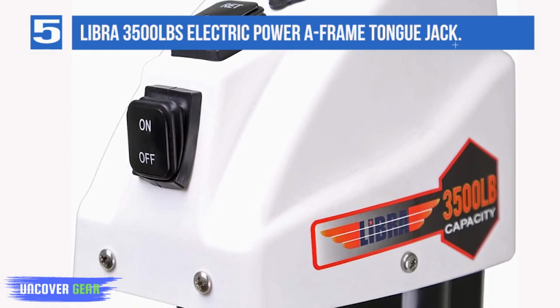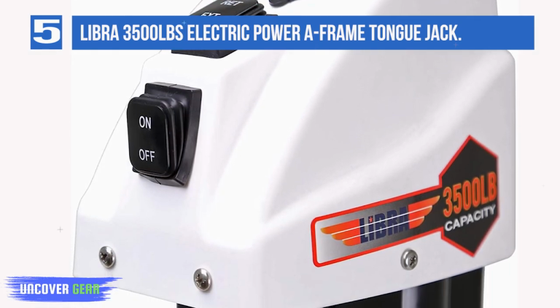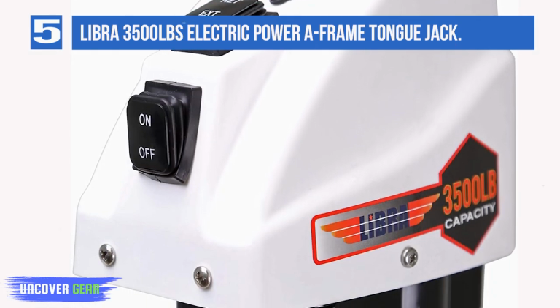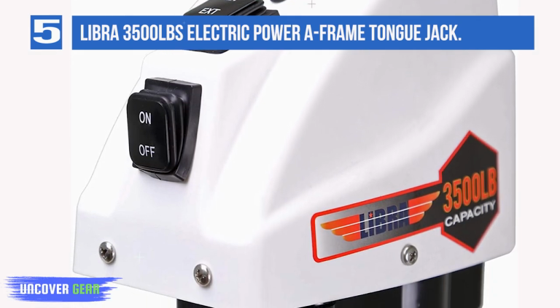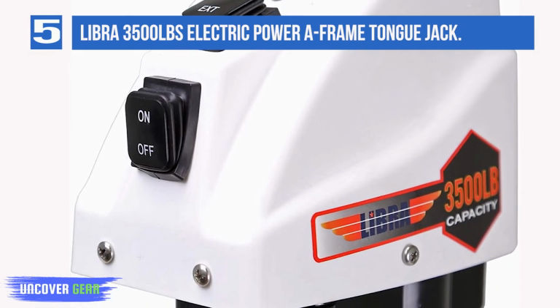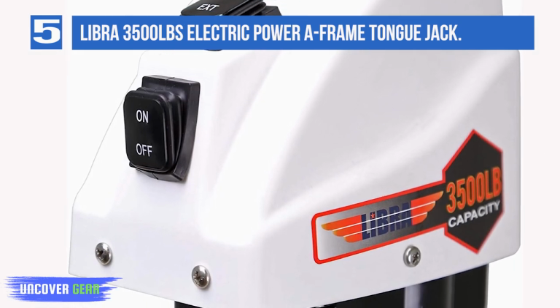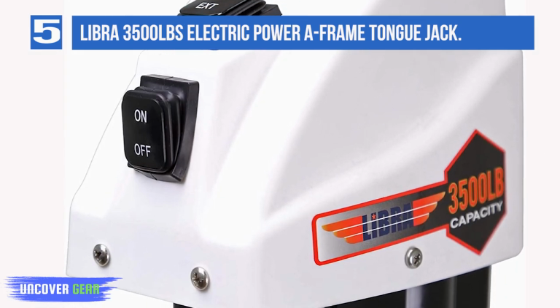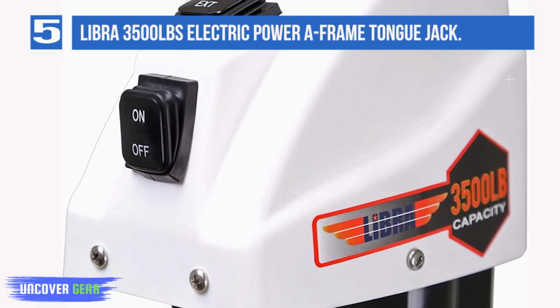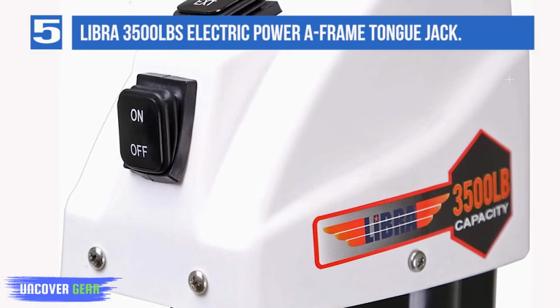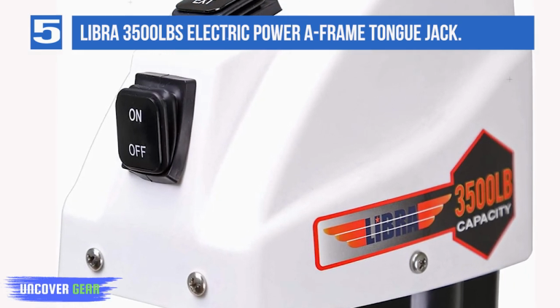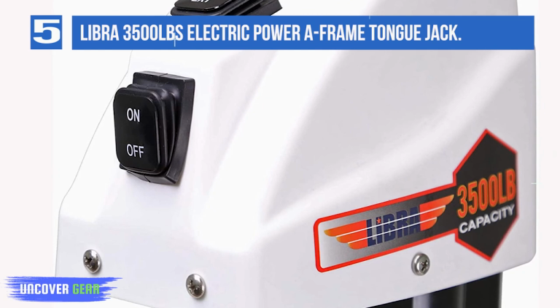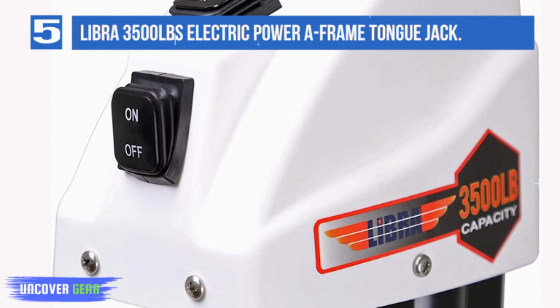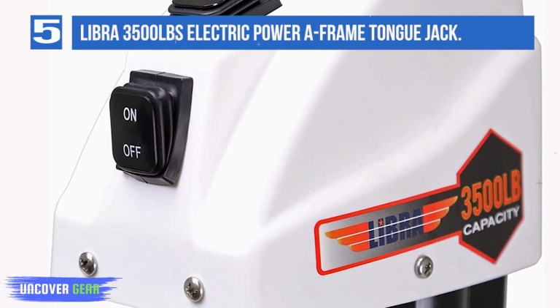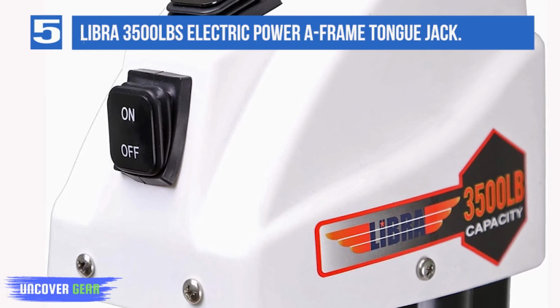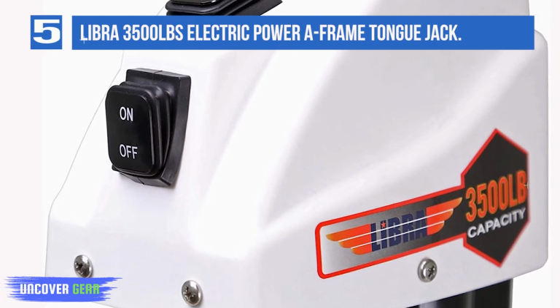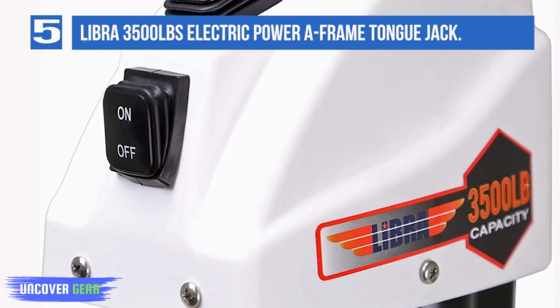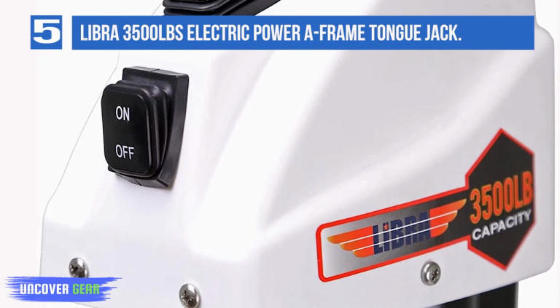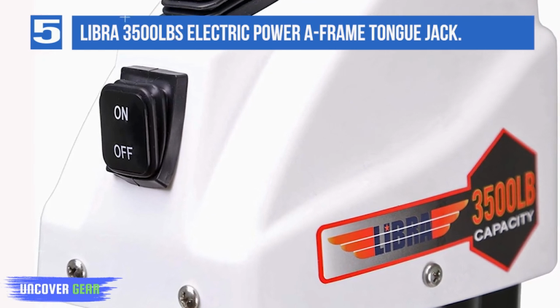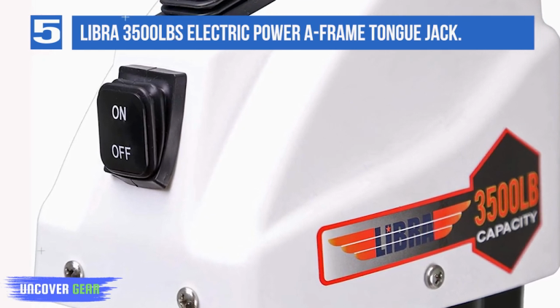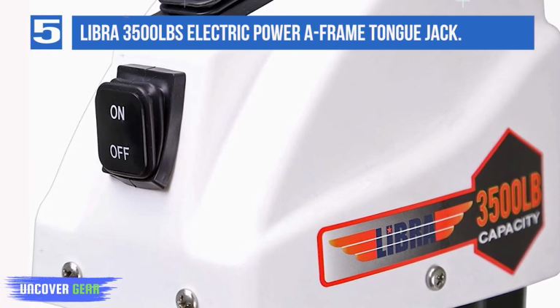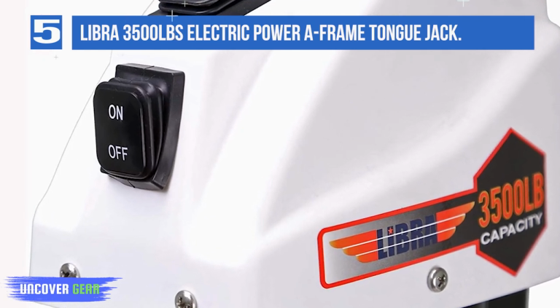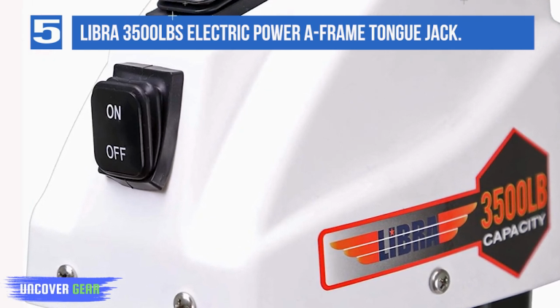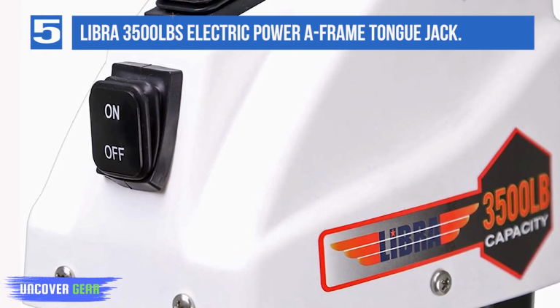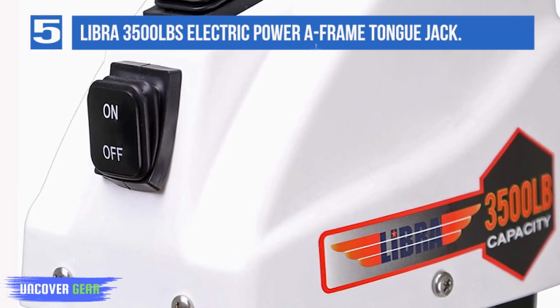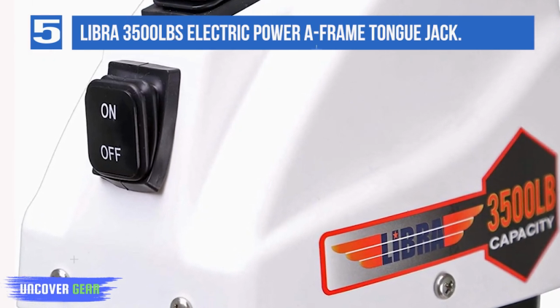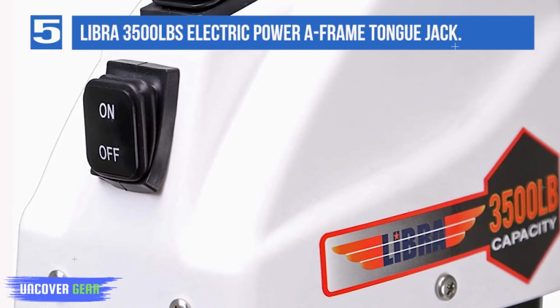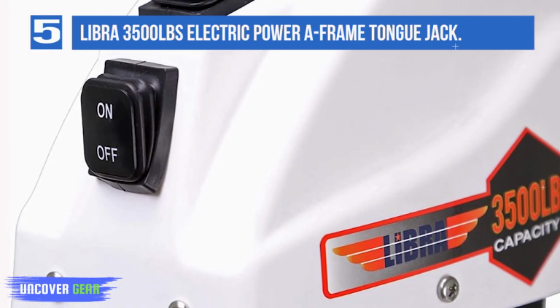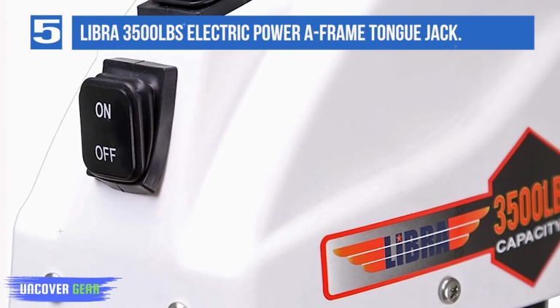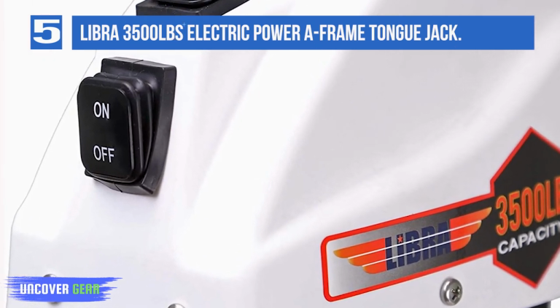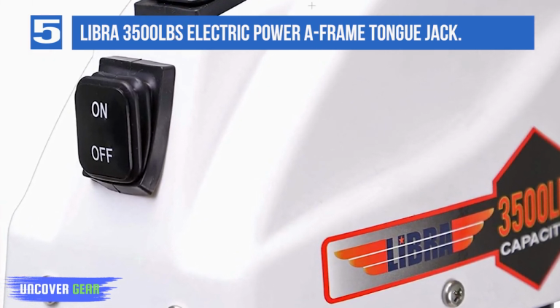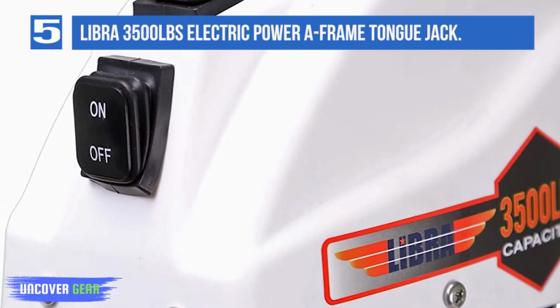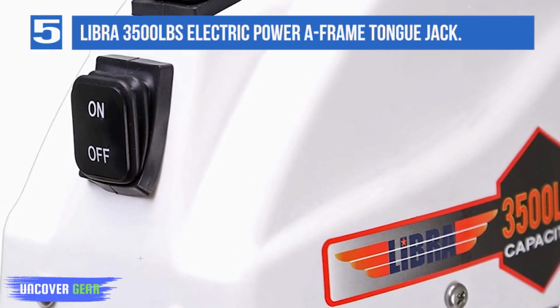All of the electrical components, as well as the motor of this jack, are encased by a one-piece motor cover that protects everything from water and also provides a fully rust-resistant design.